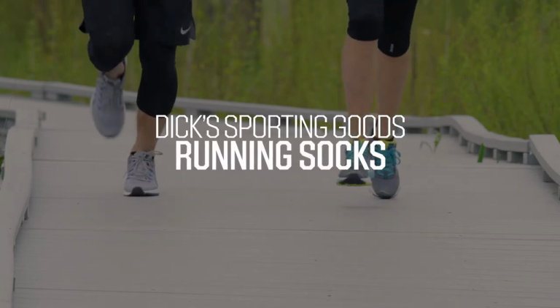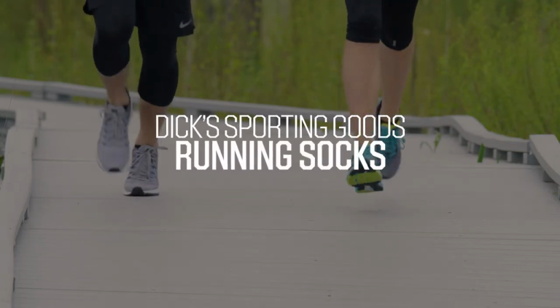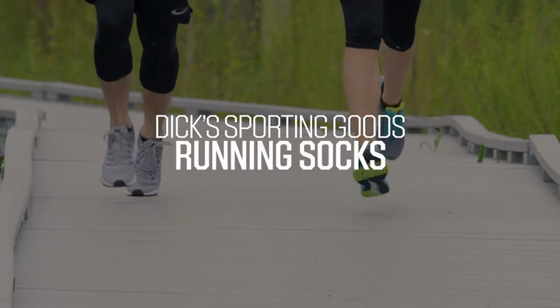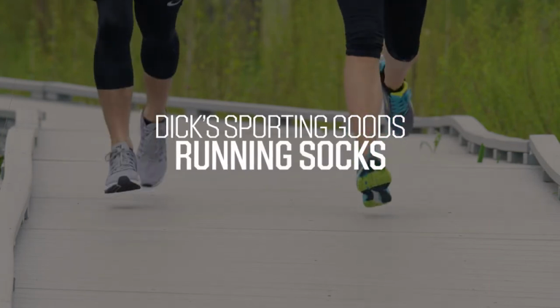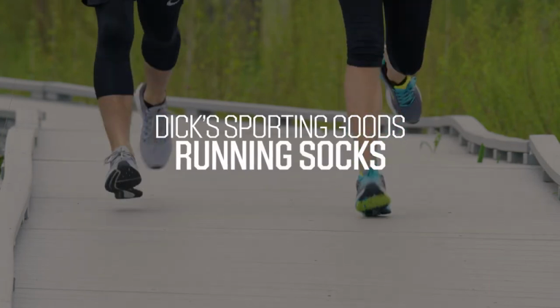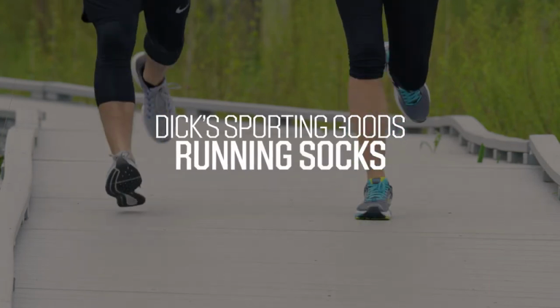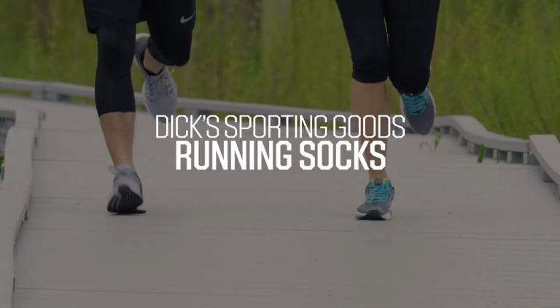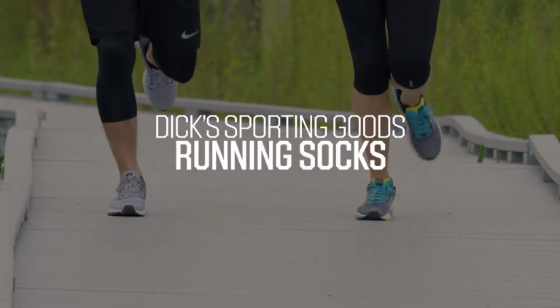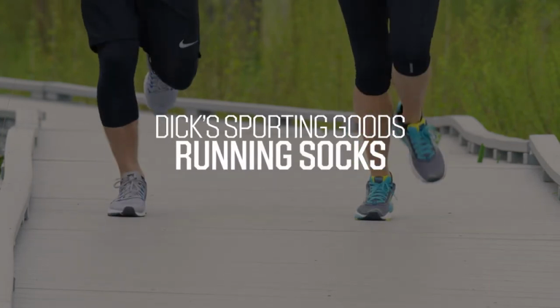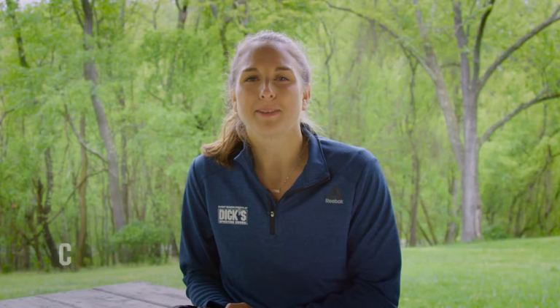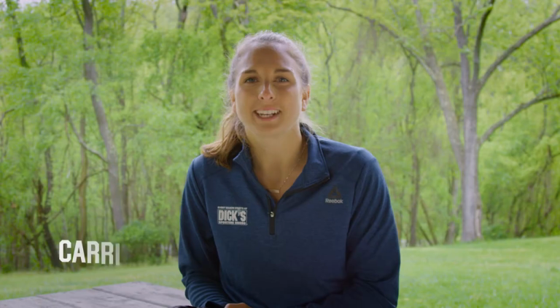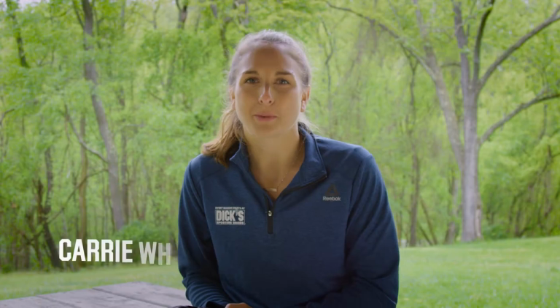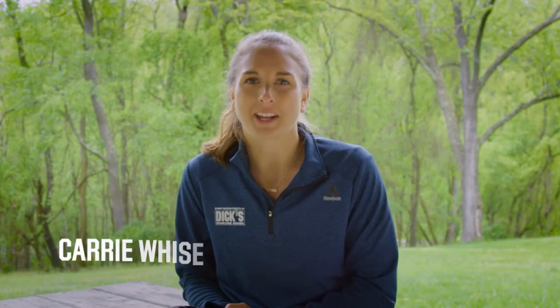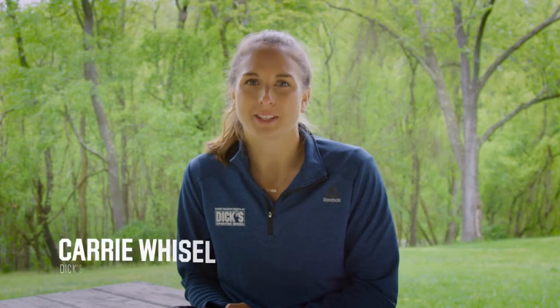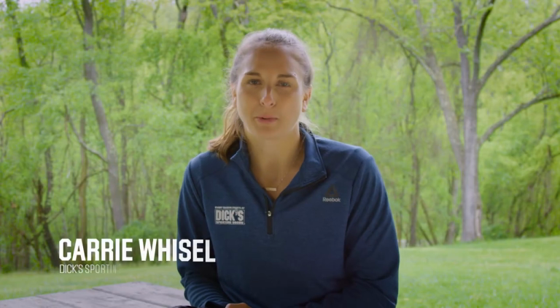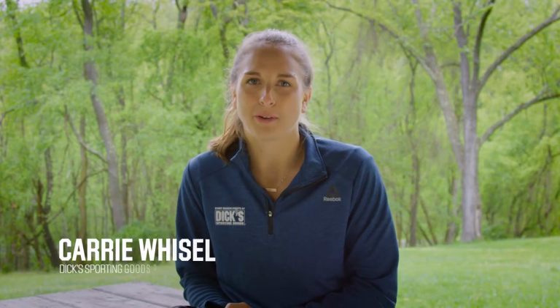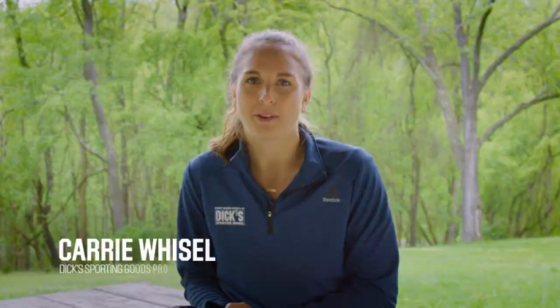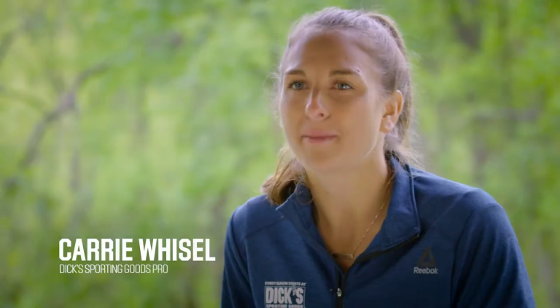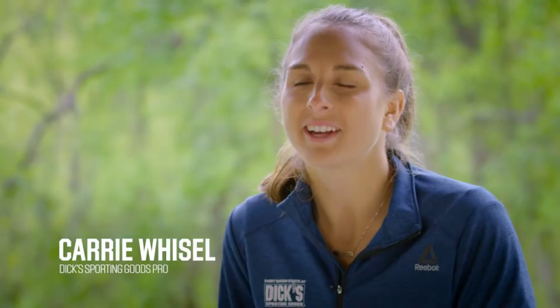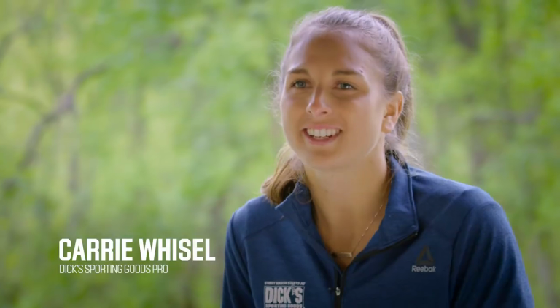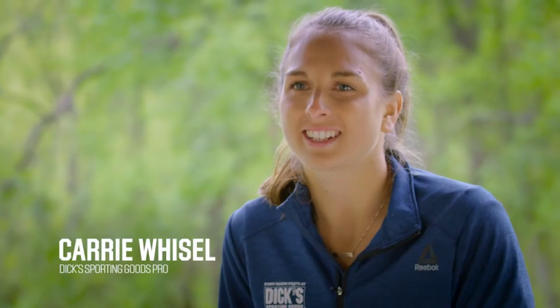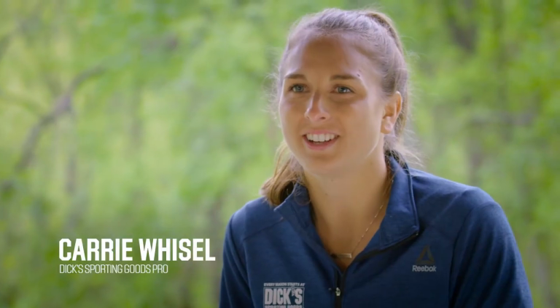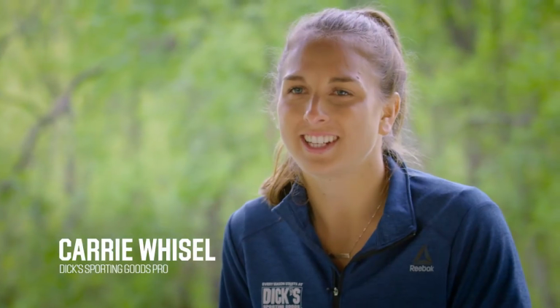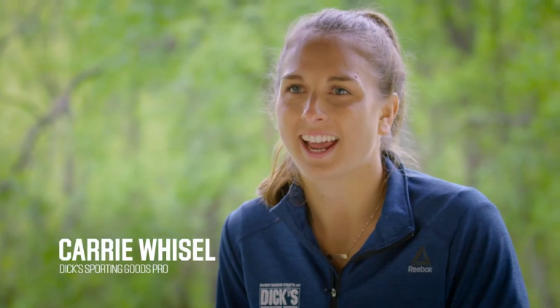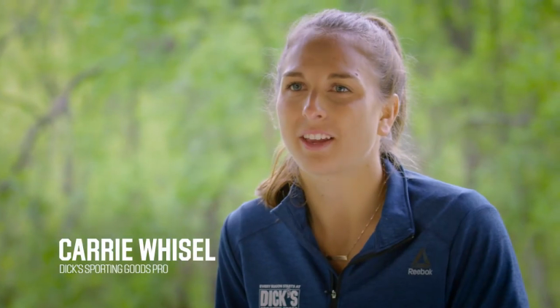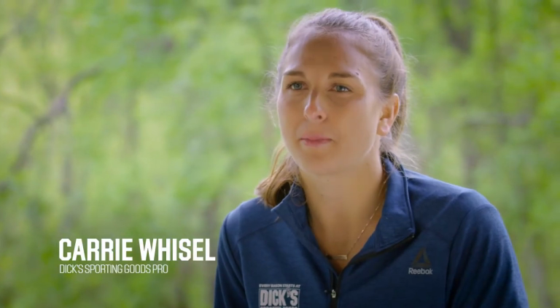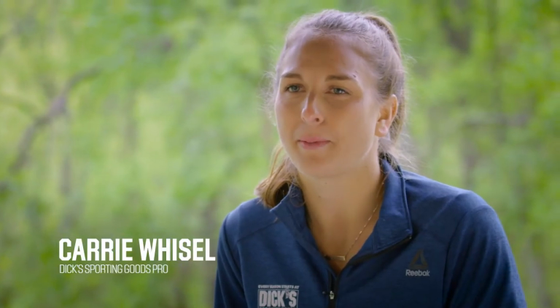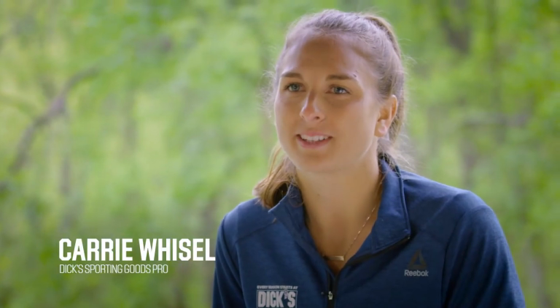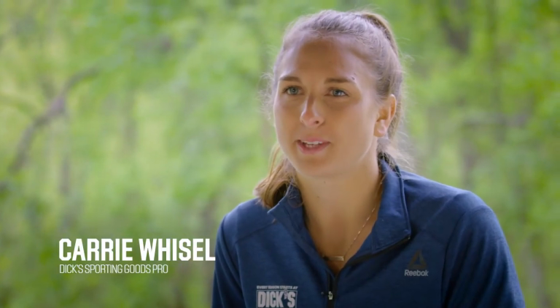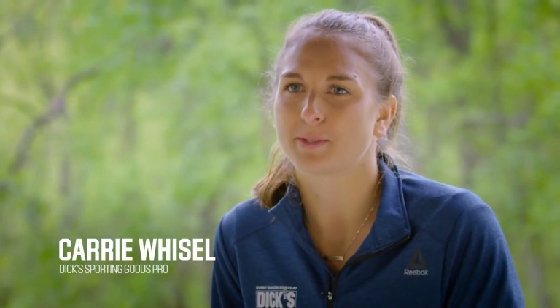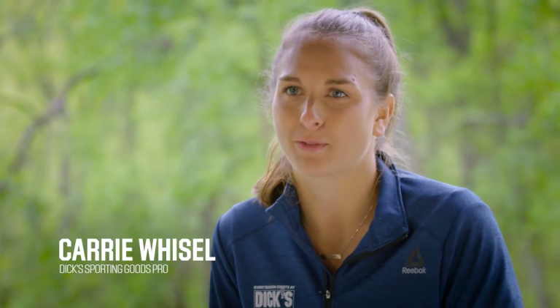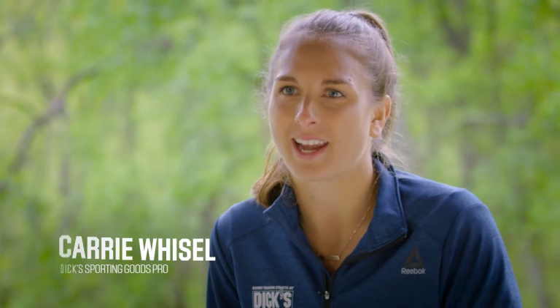Hi, my name is Carrie and I'm a Dick's Sporting Goods Pro. I'm here to talk to you today a little bit about some tips for running.